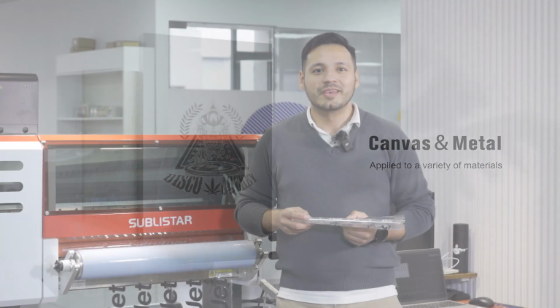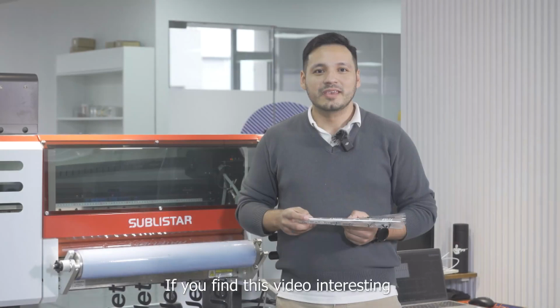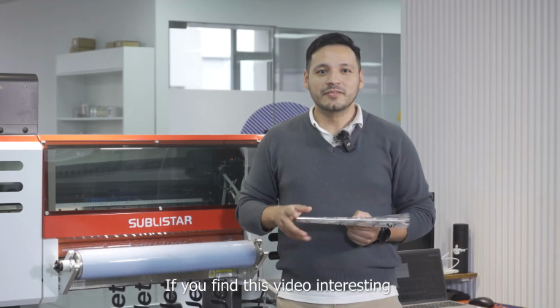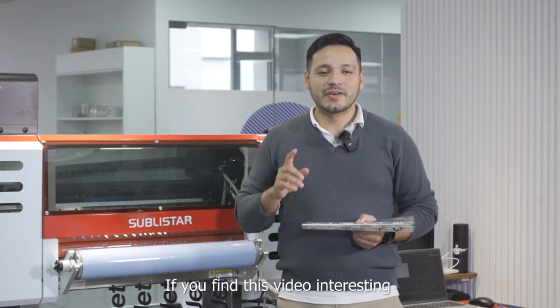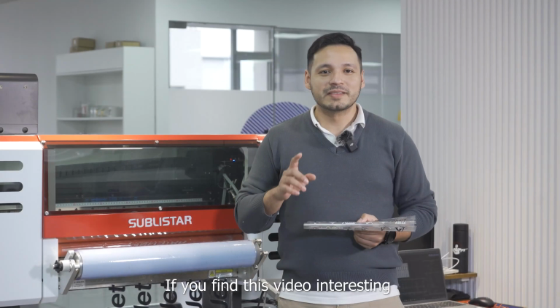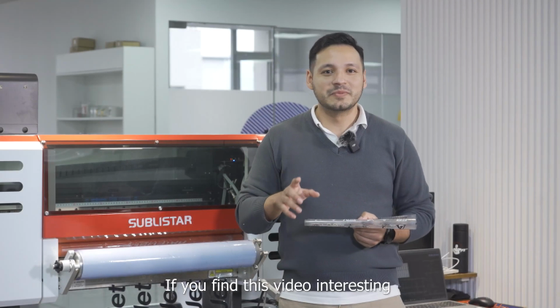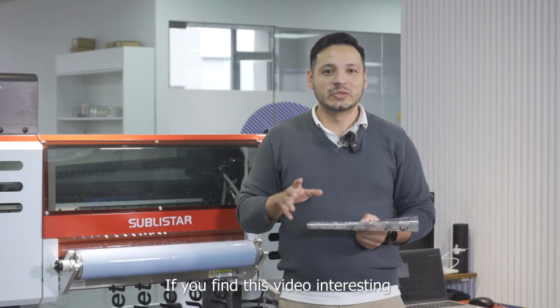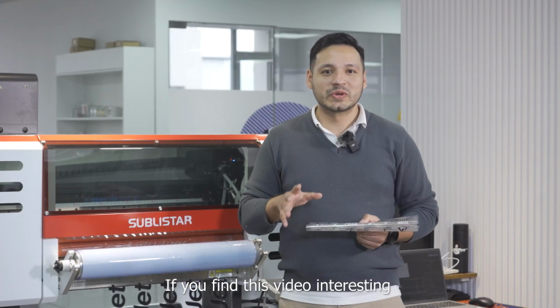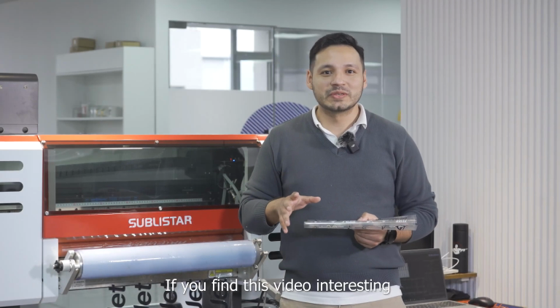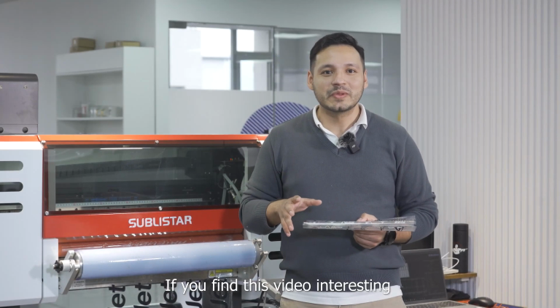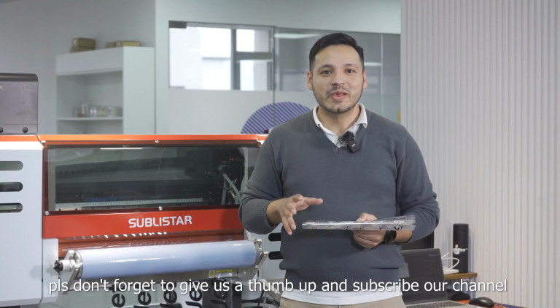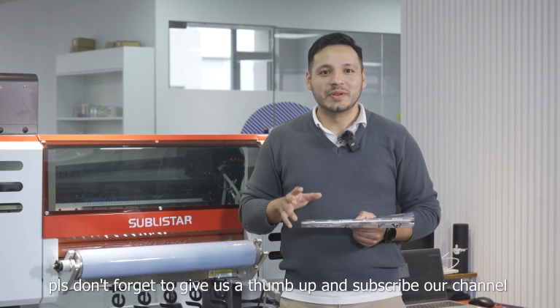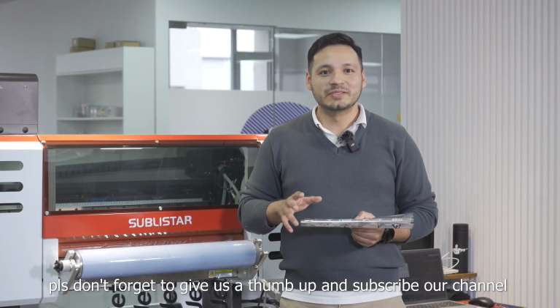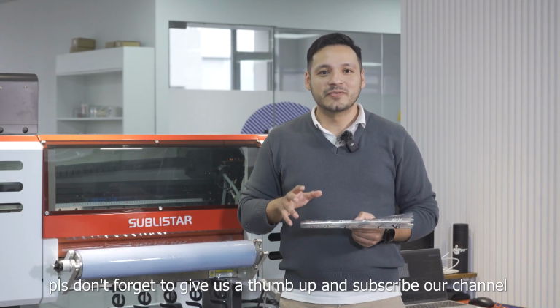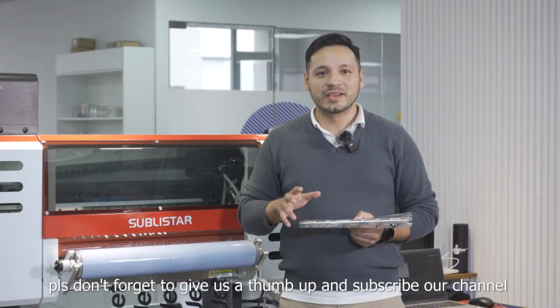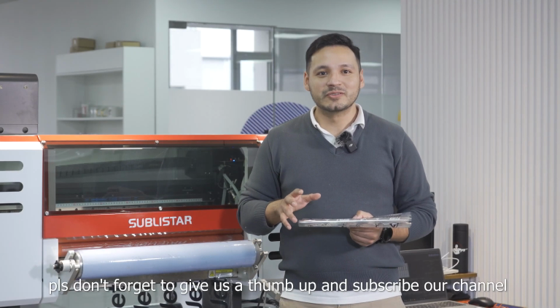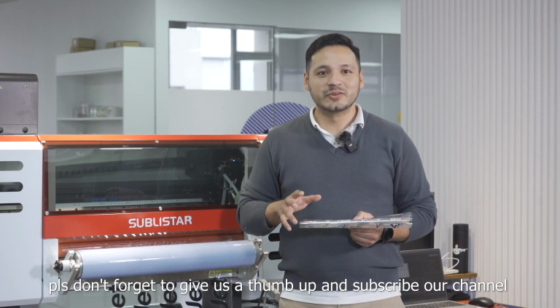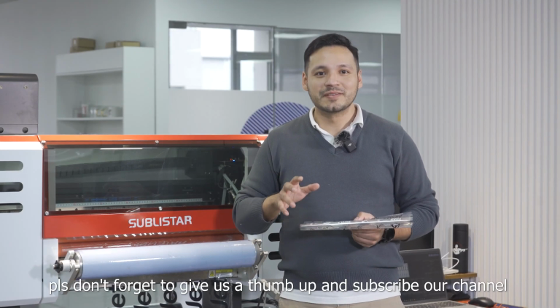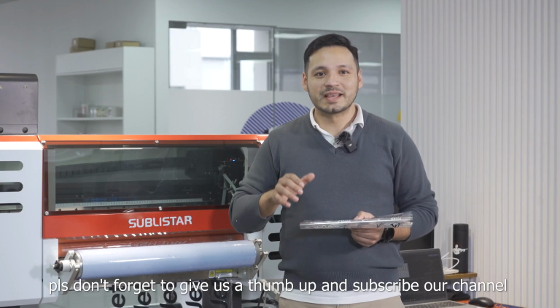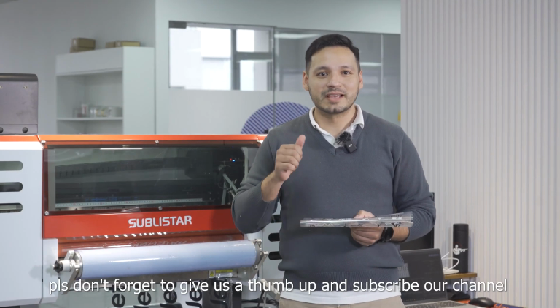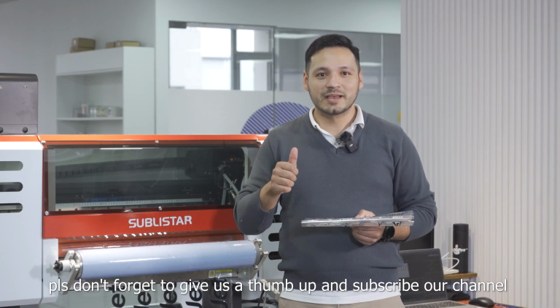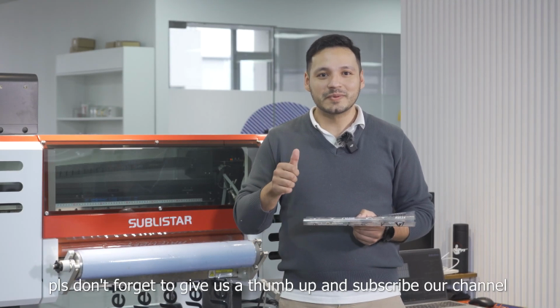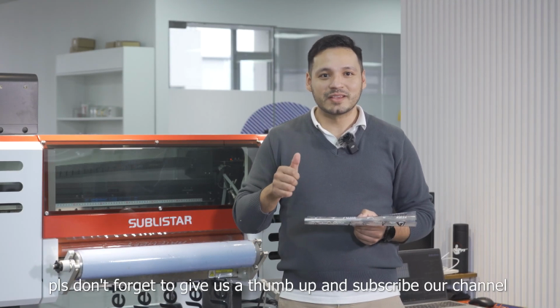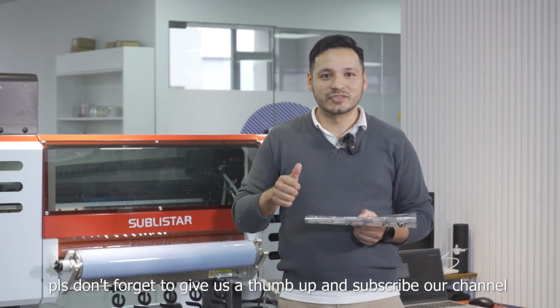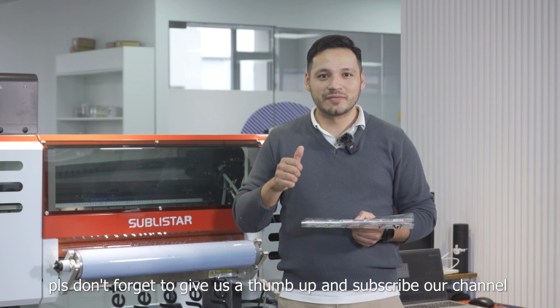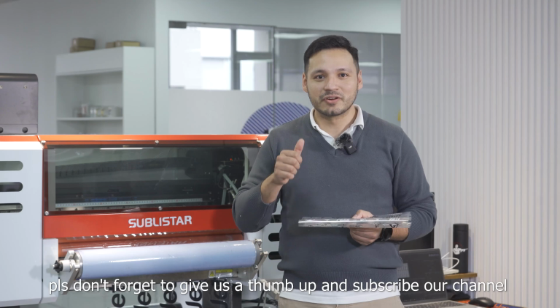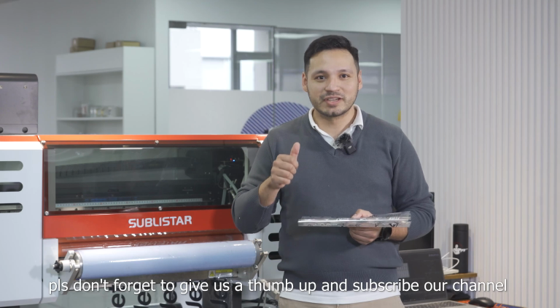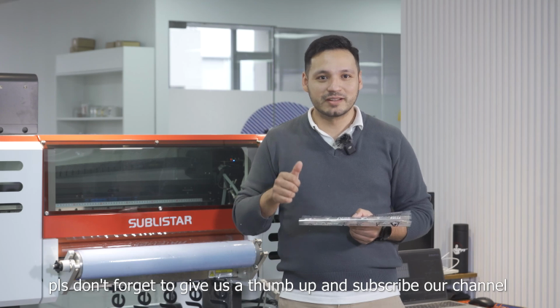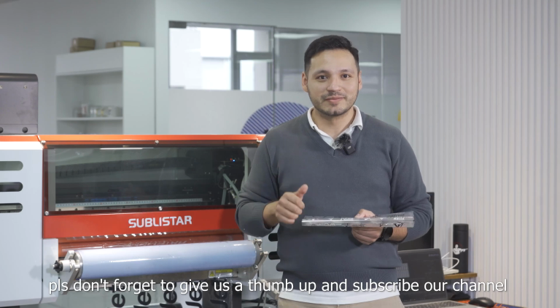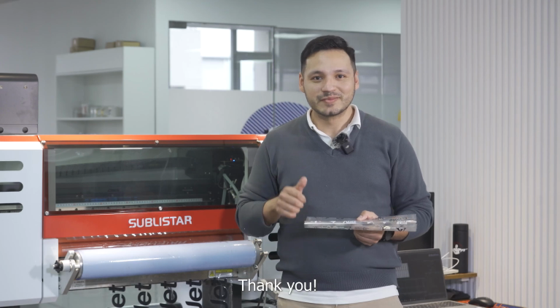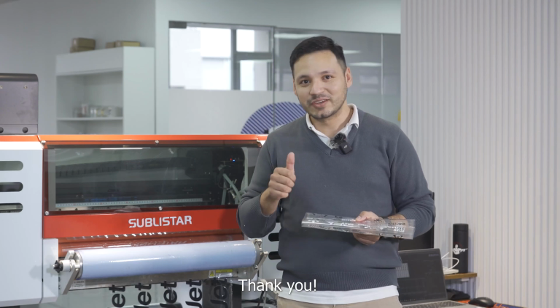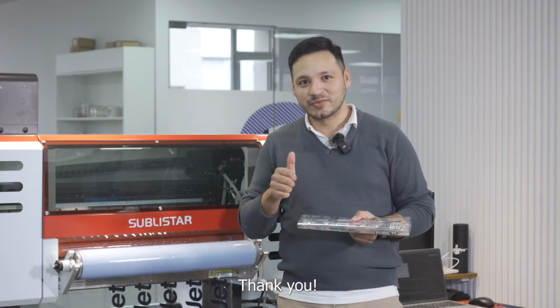If you find this video interesting, please don't forget to give us a thumbs up and subscribe to our channel. Thank you.